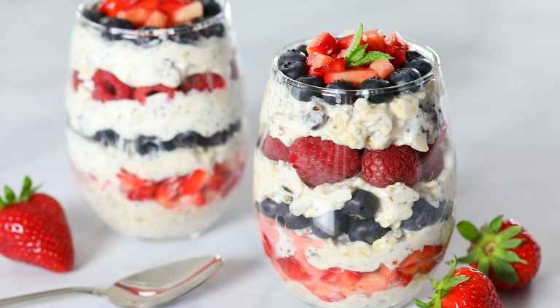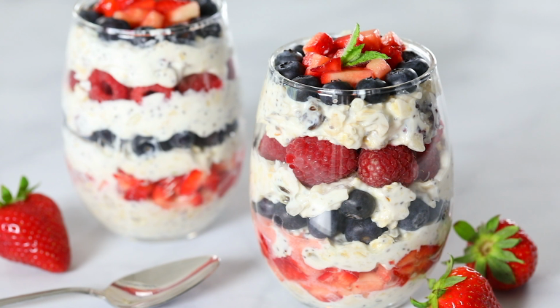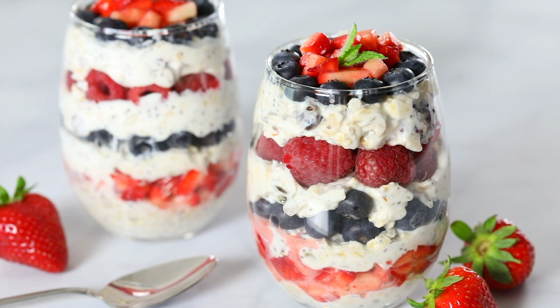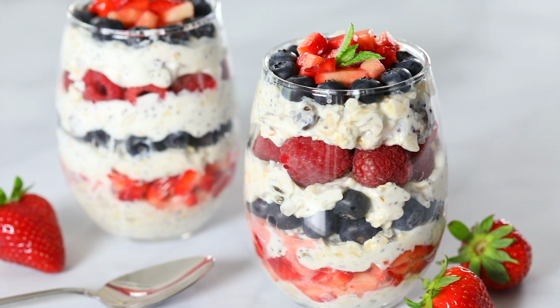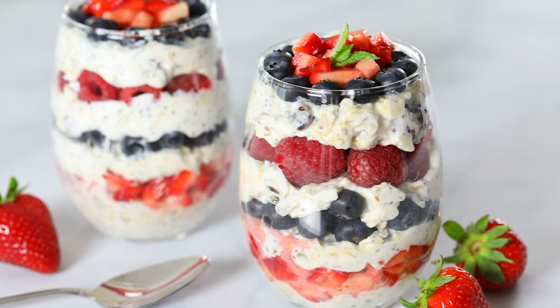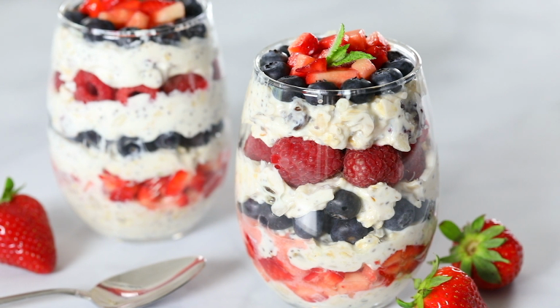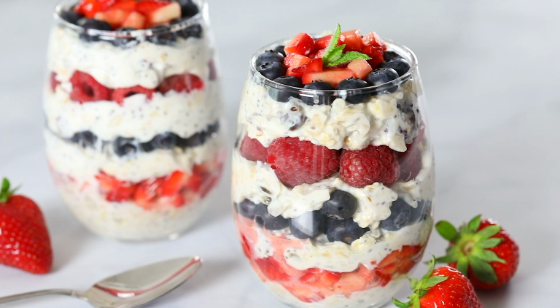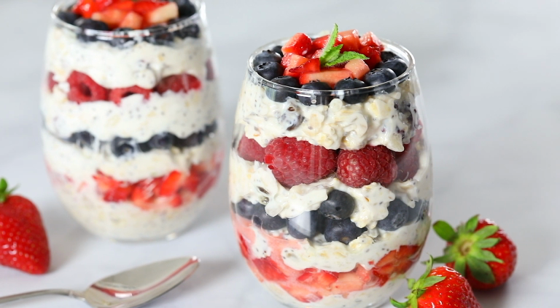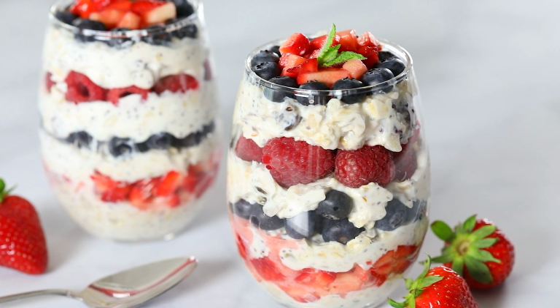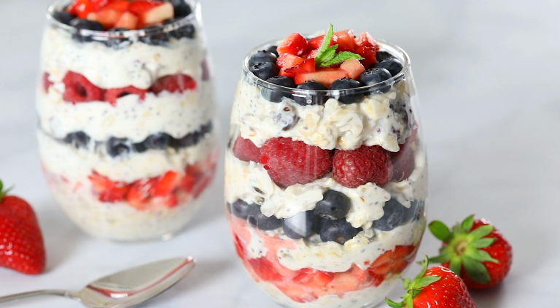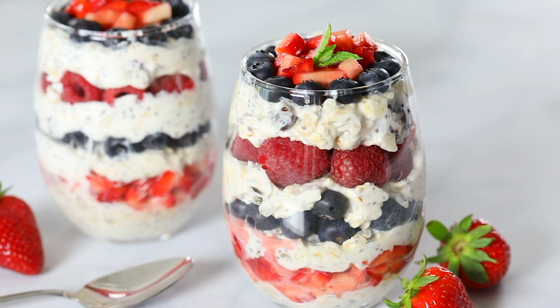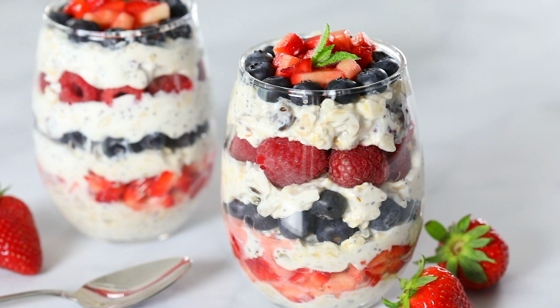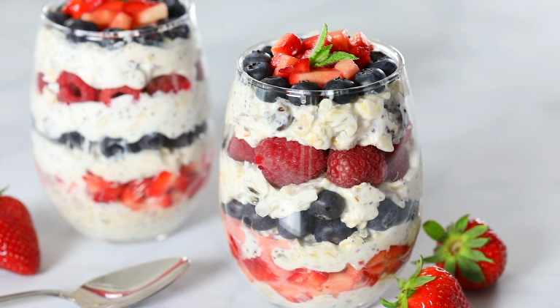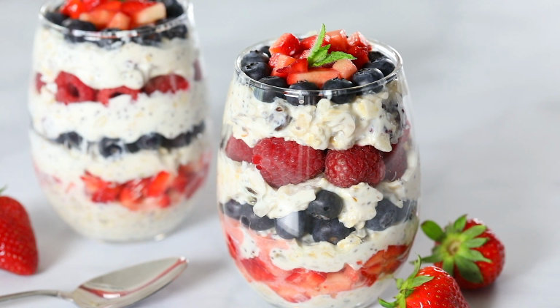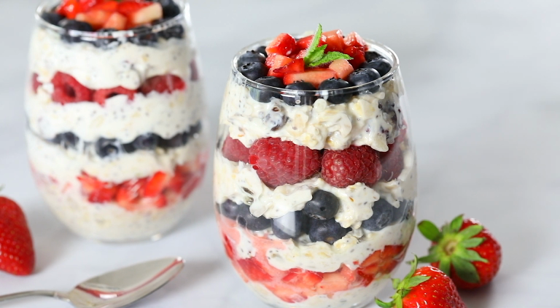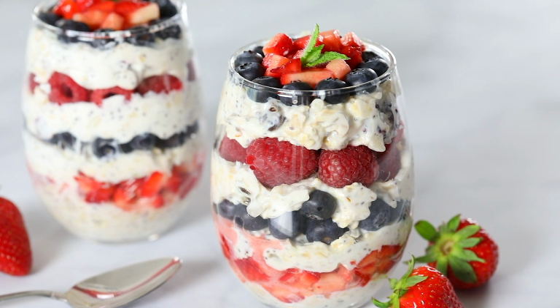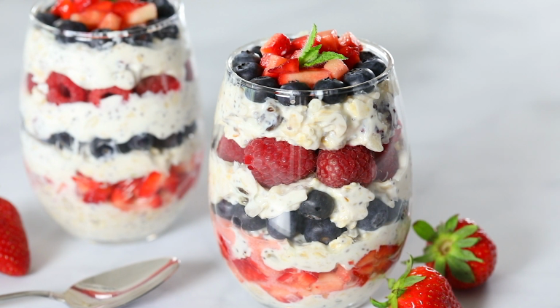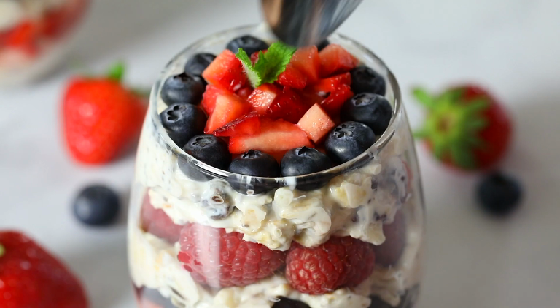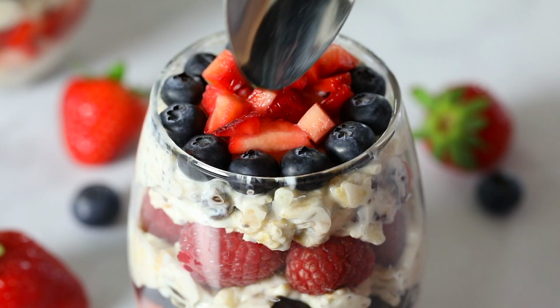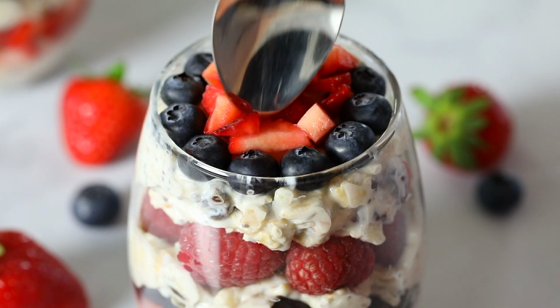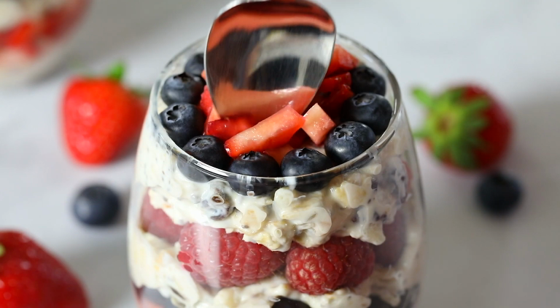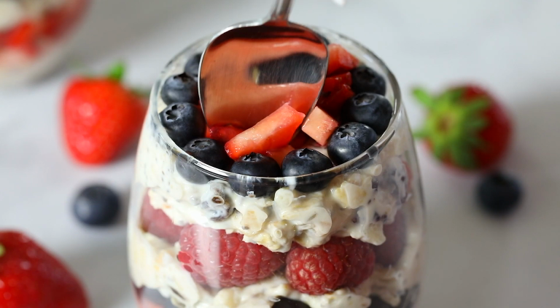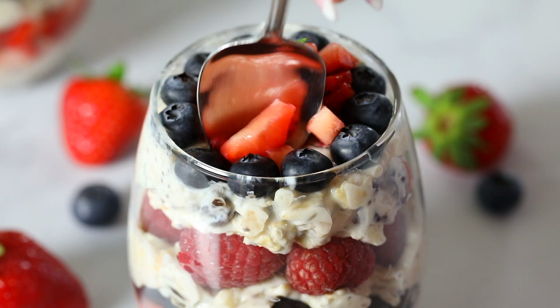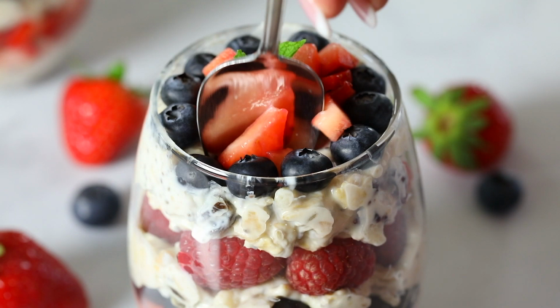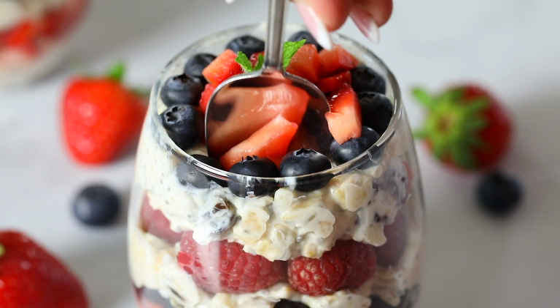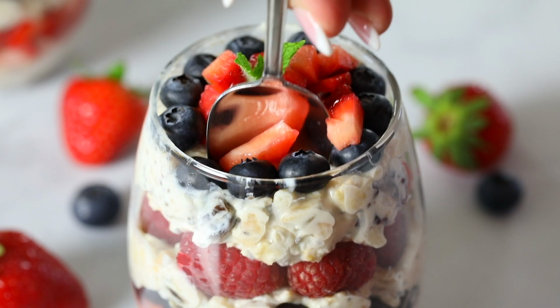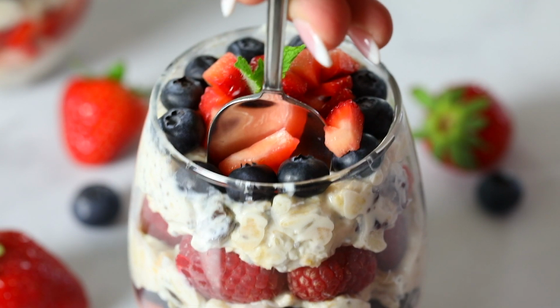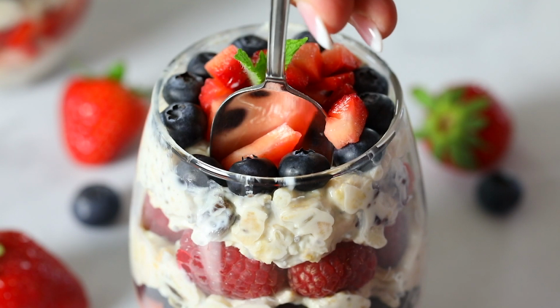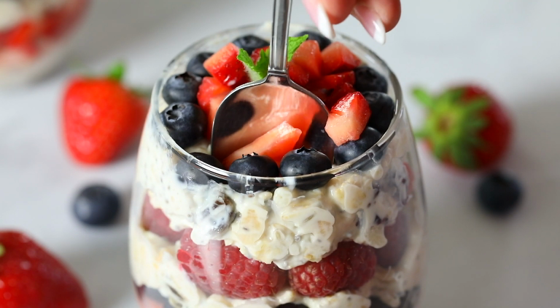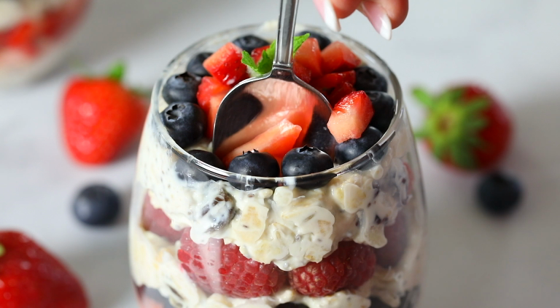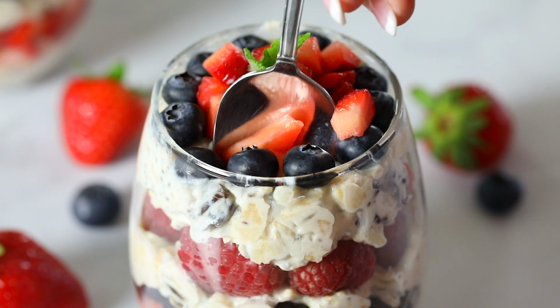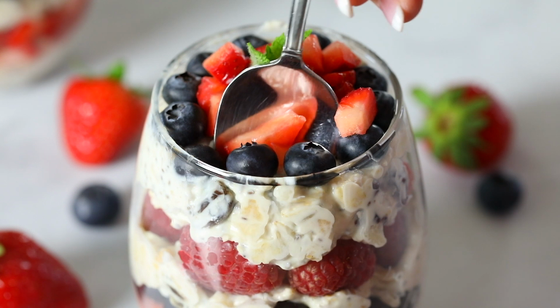Hi everyone, it's Dina from simplyhomecooked.com and today I'll be showing you how to make this berry muesli parfait.